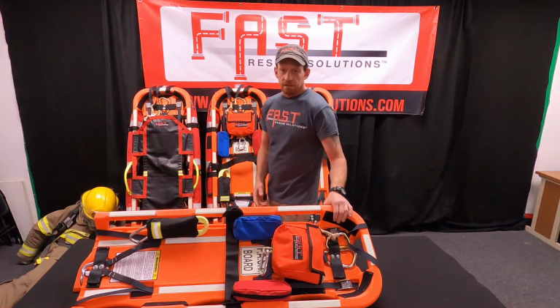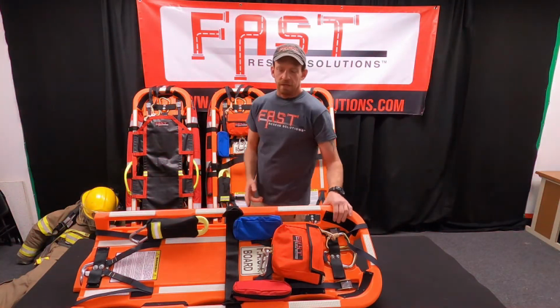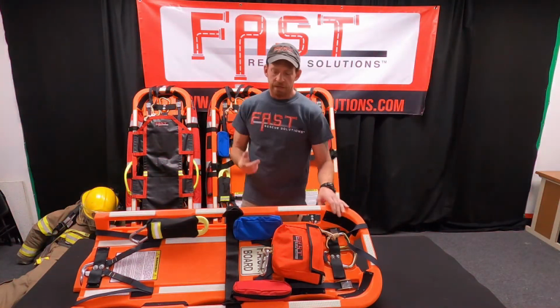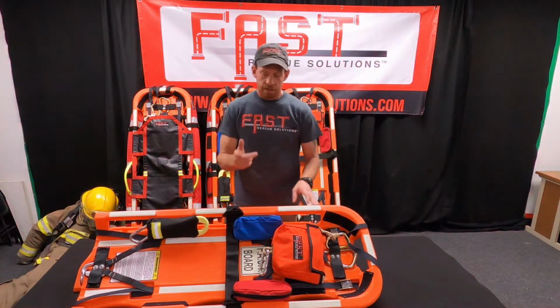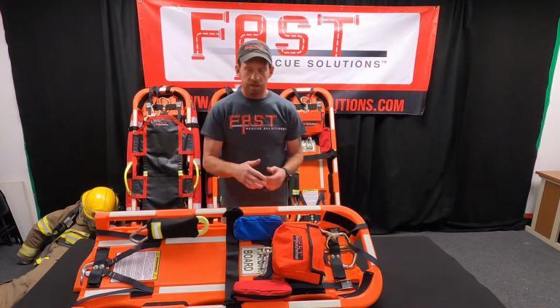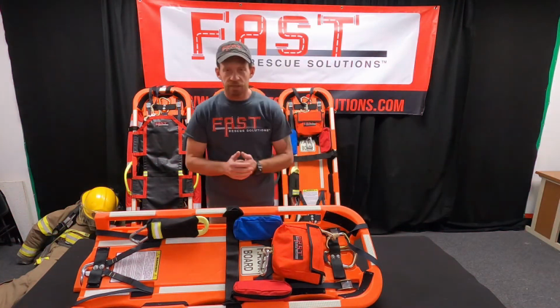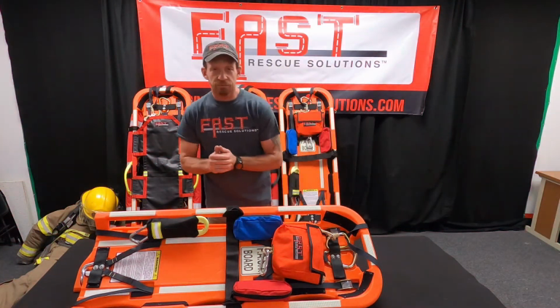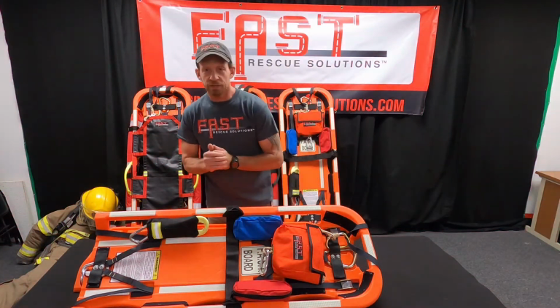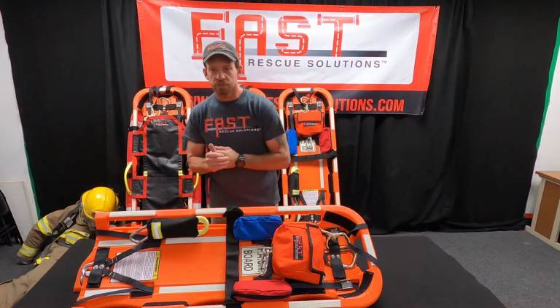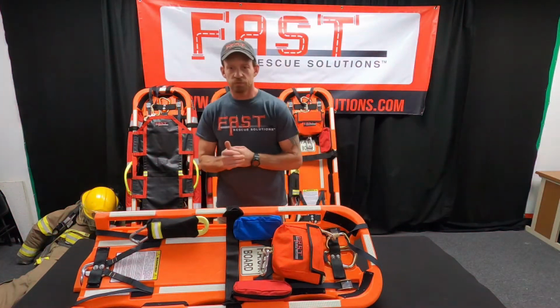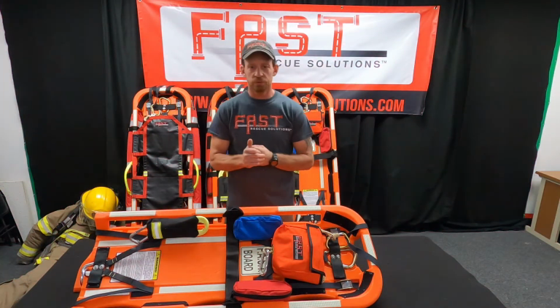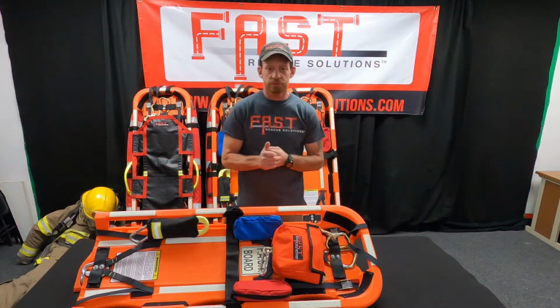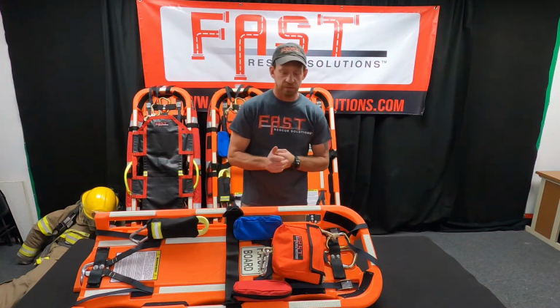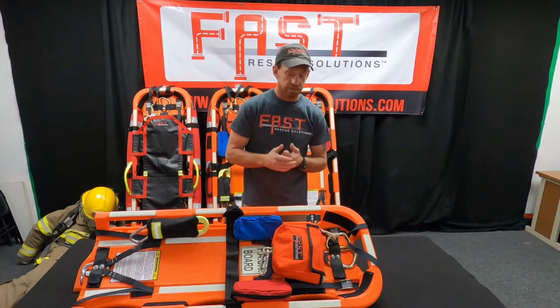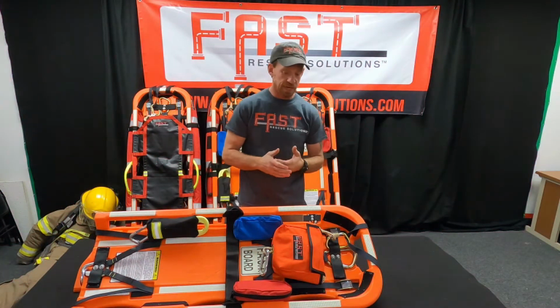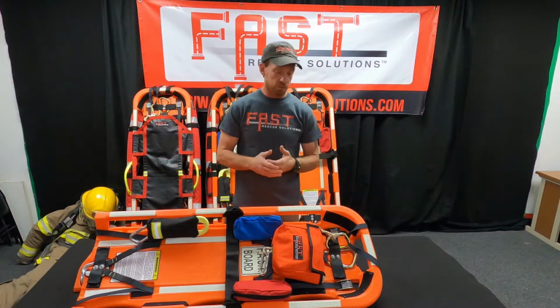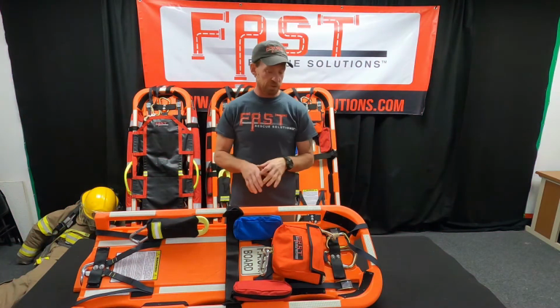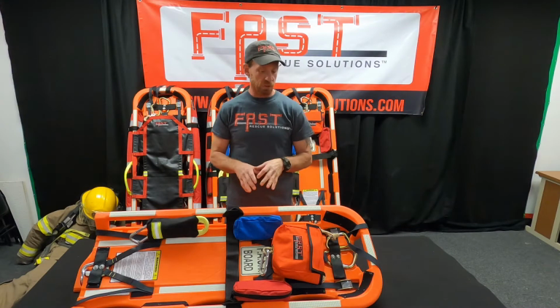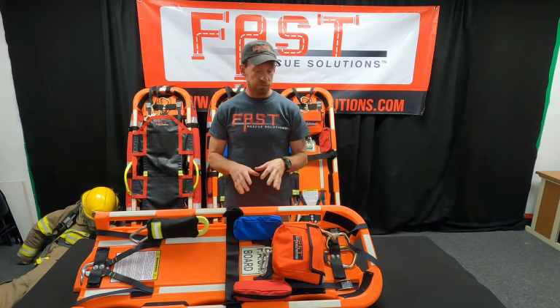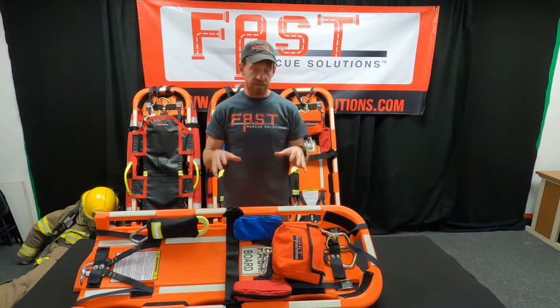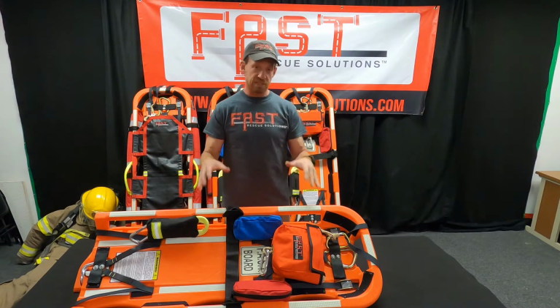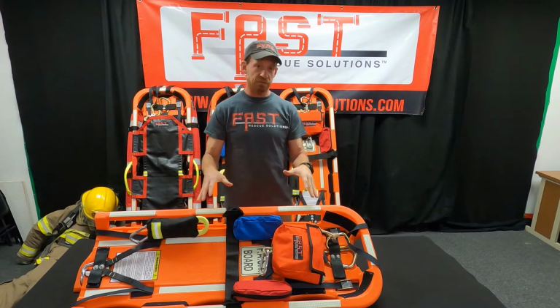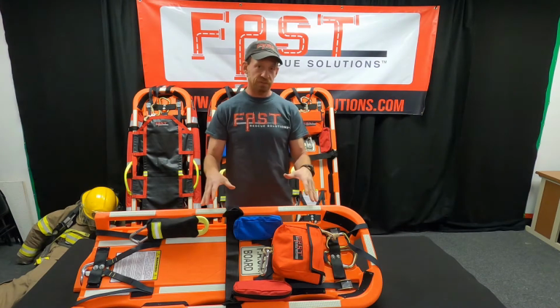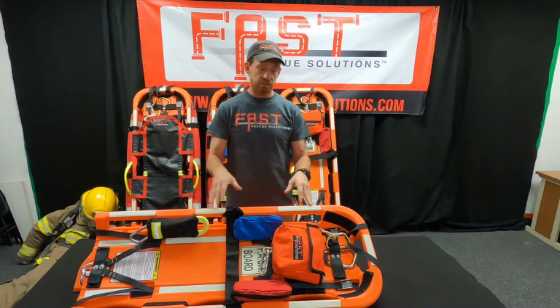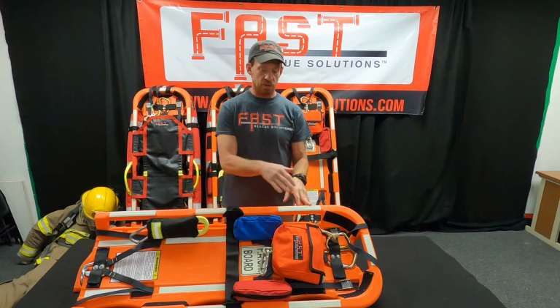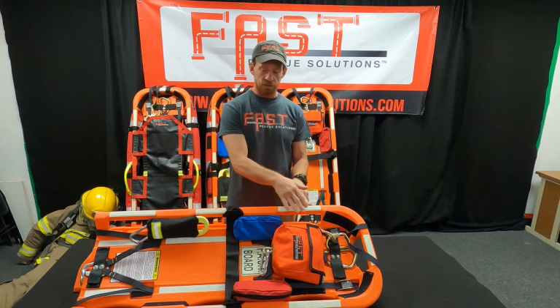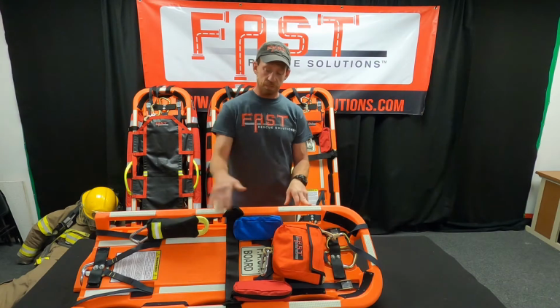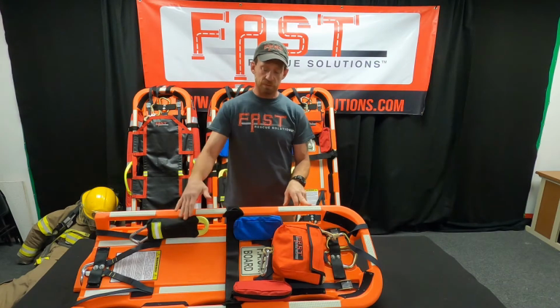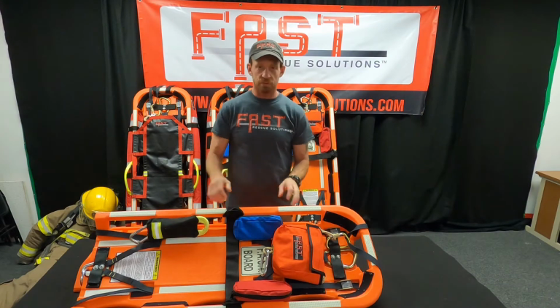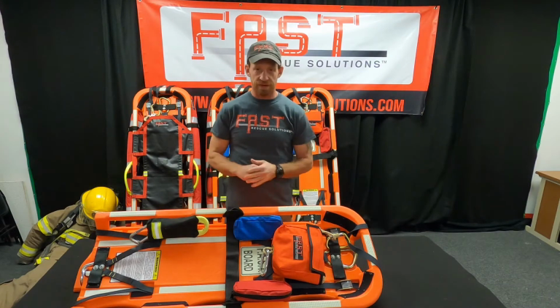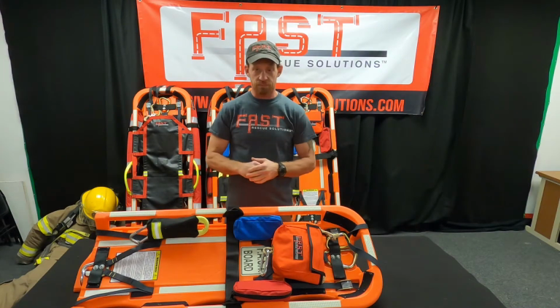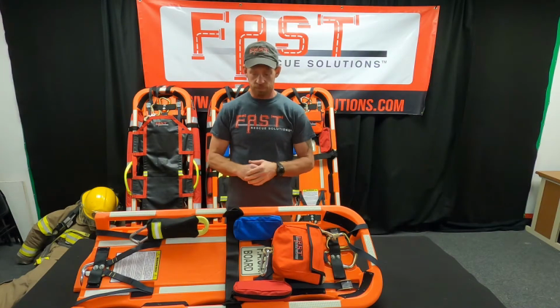Hey, Eric Allen from Fast Rescue Solutions. Today we're going to go over the design features and all the components on the Fast Board.